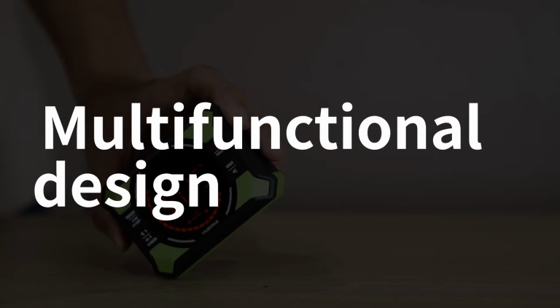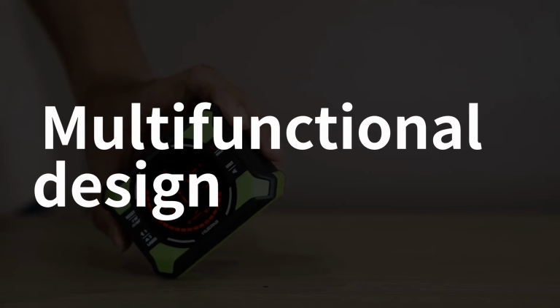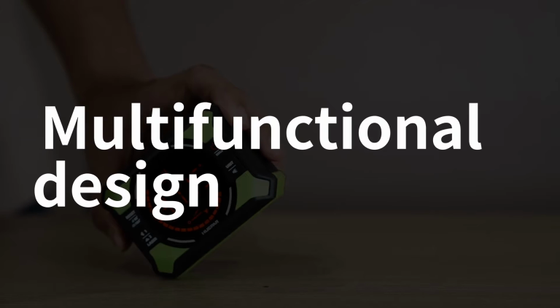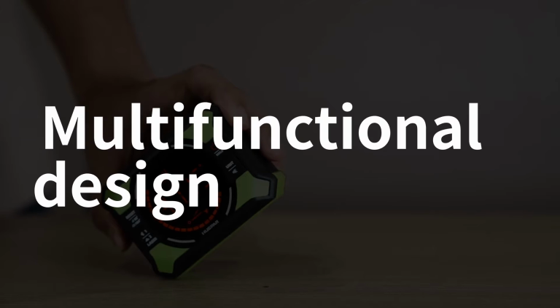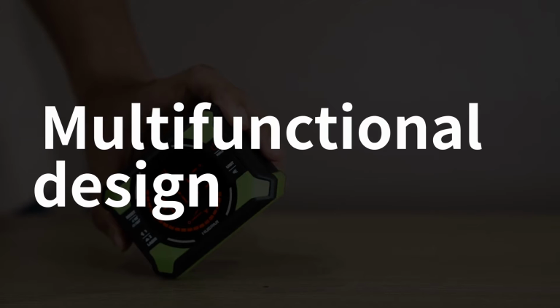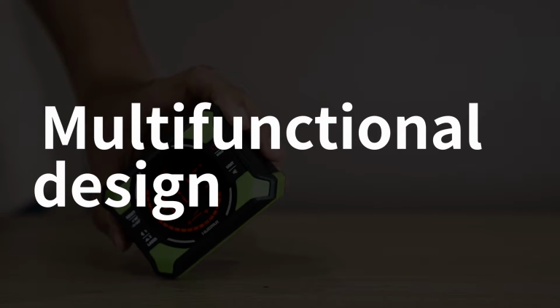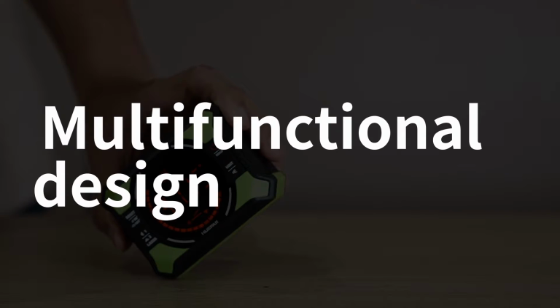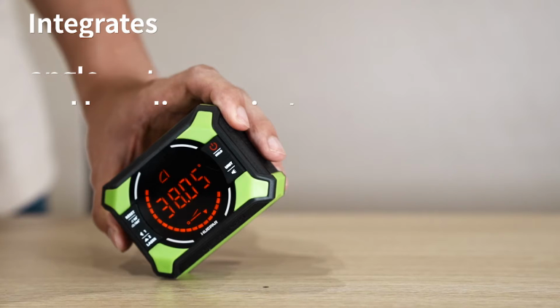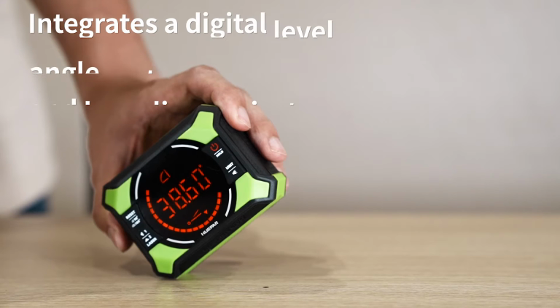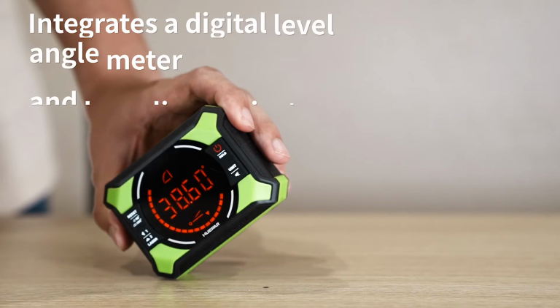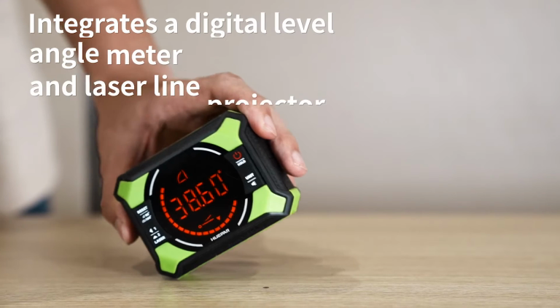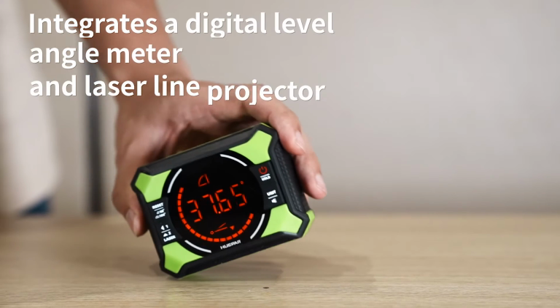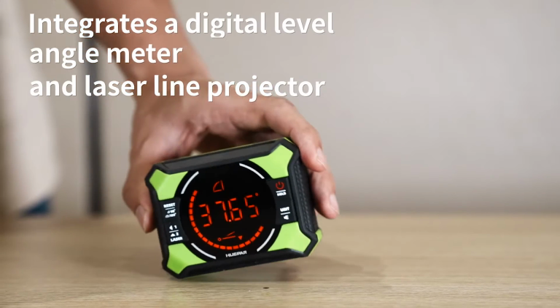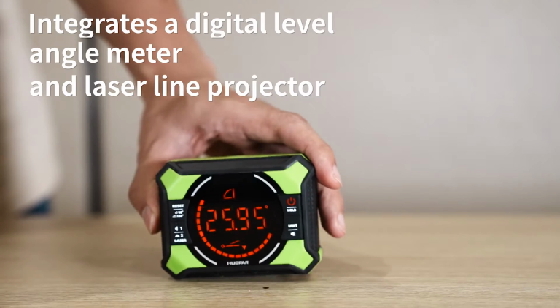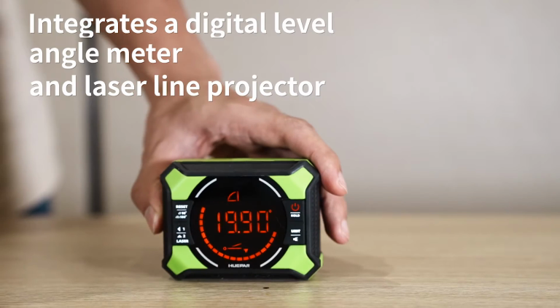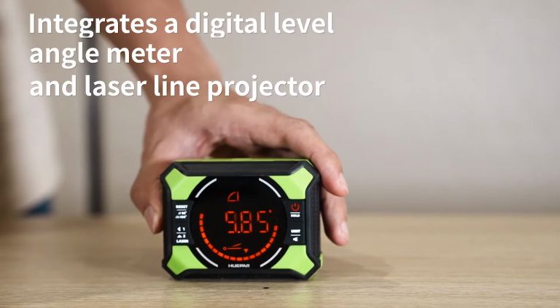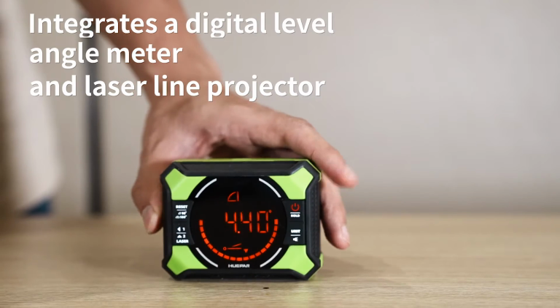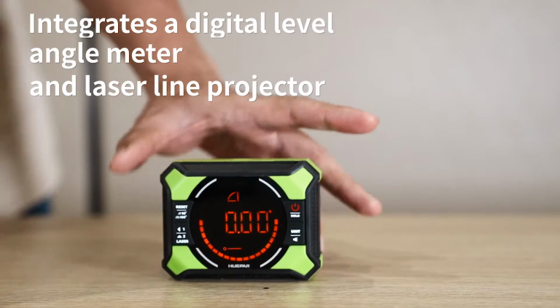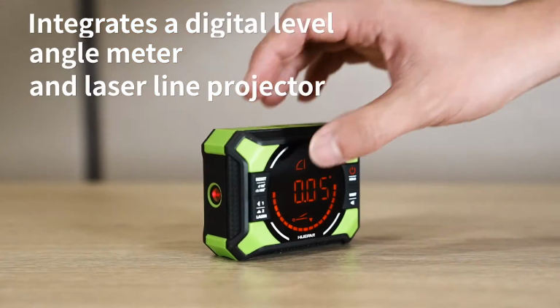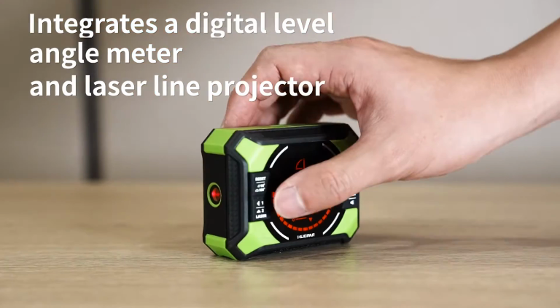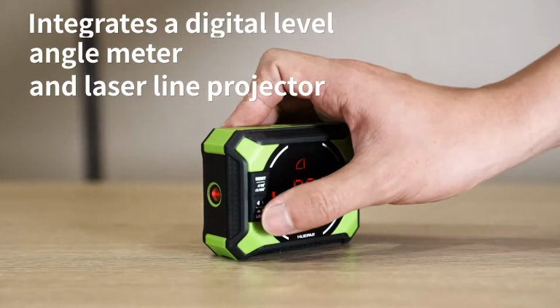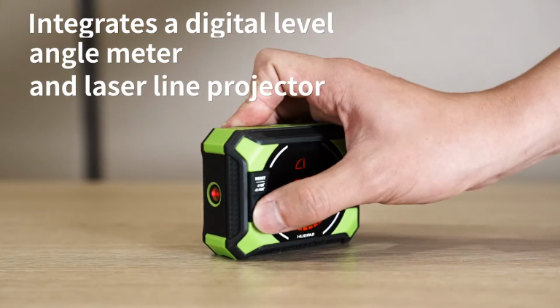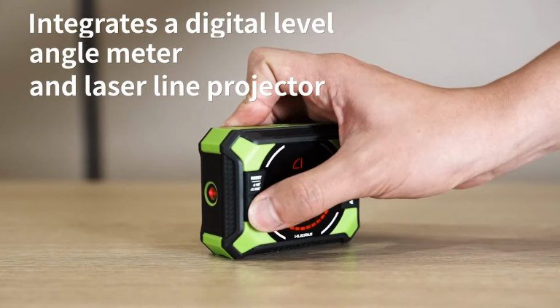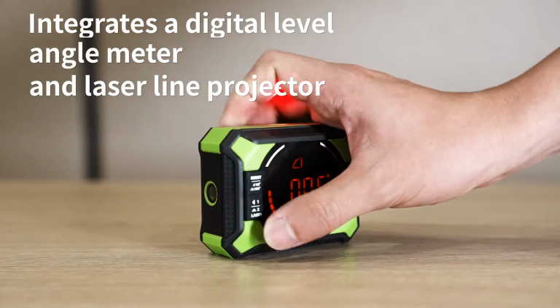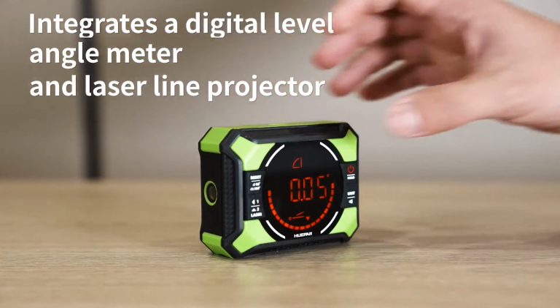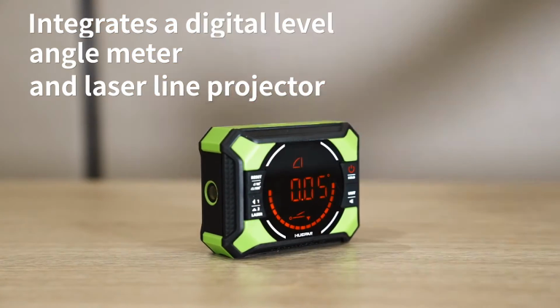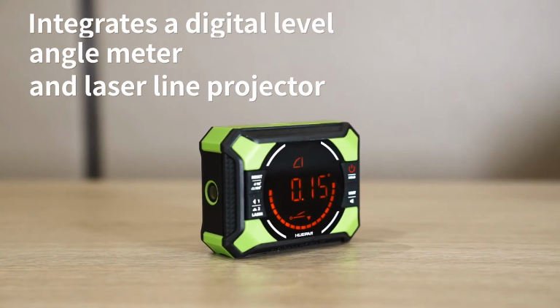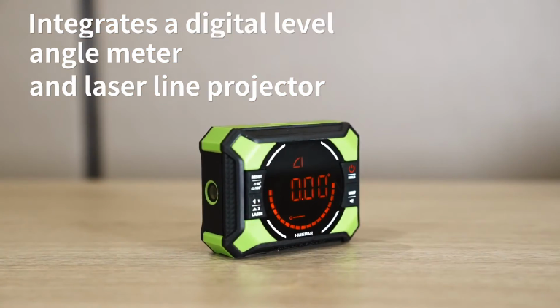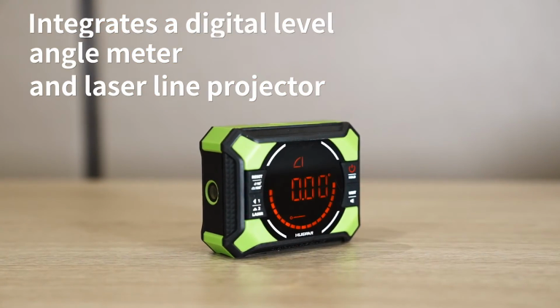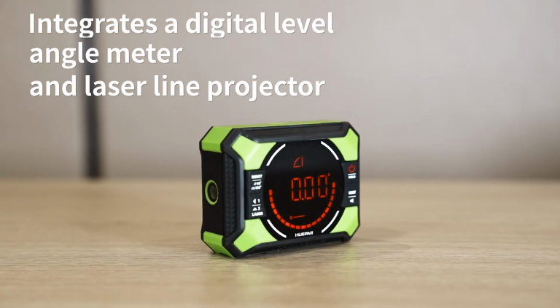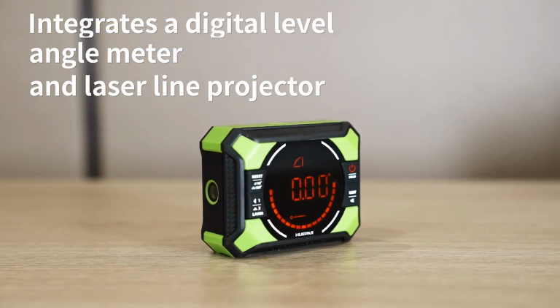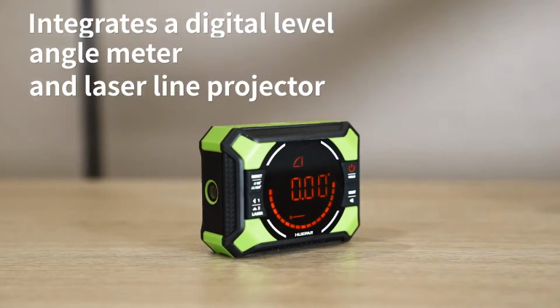Multifunctional design: integrates a digital level, angle meter, and laser line projector.